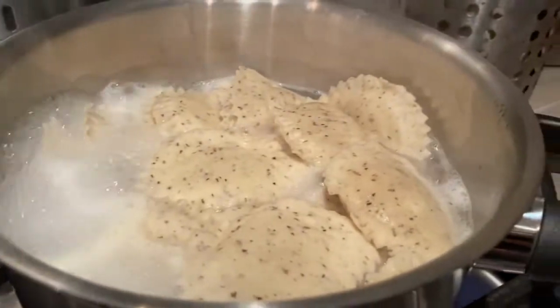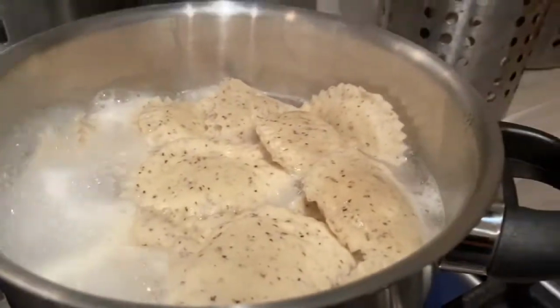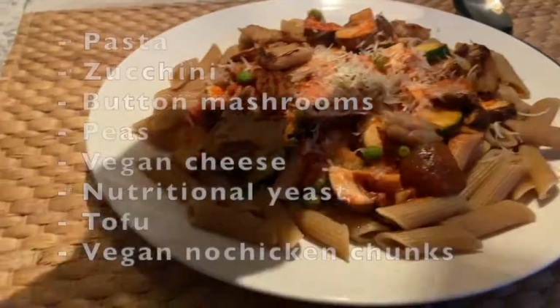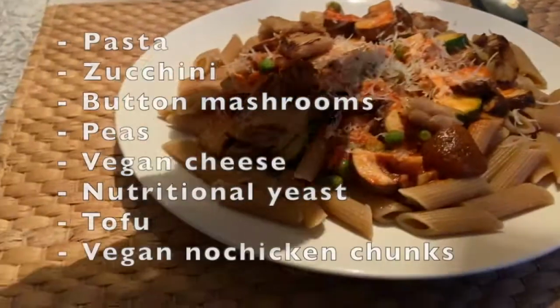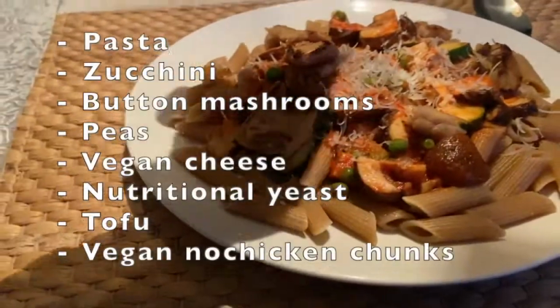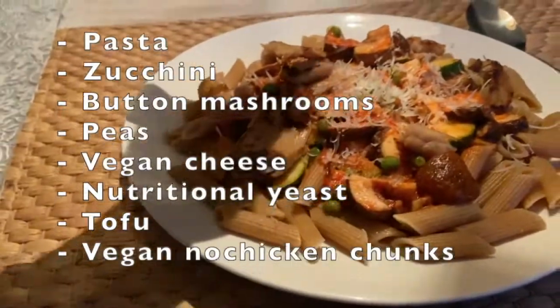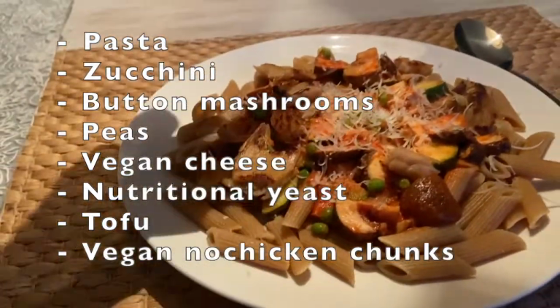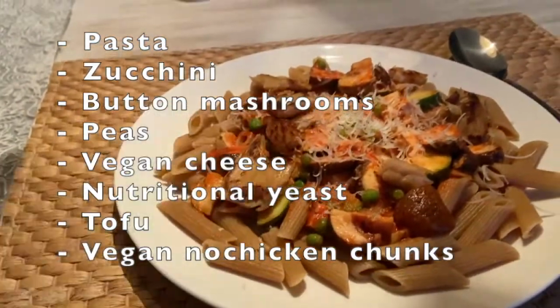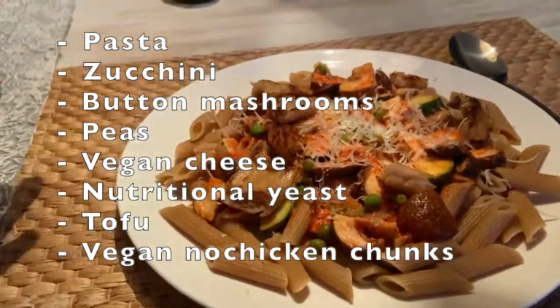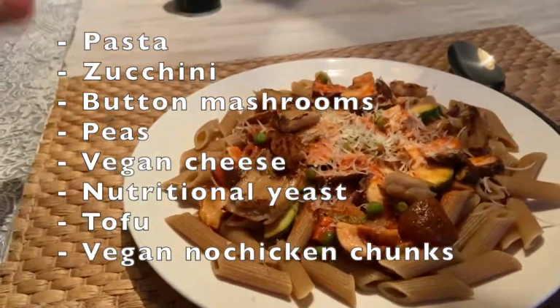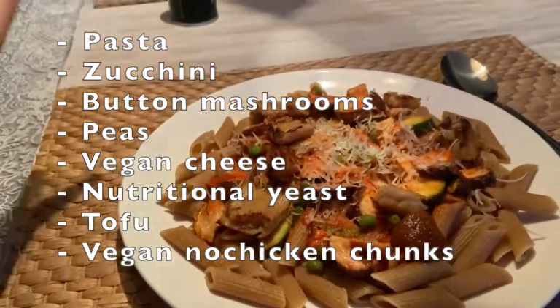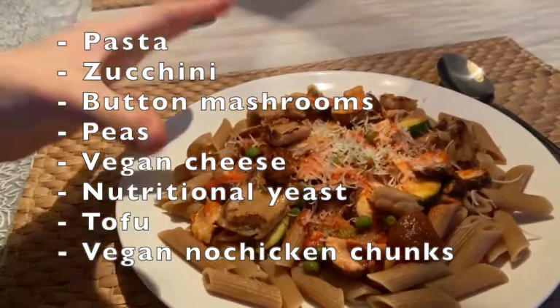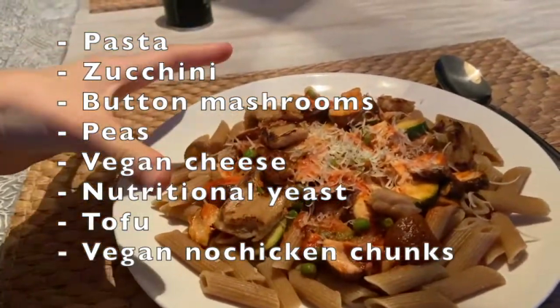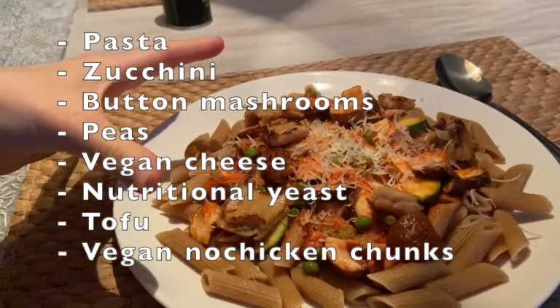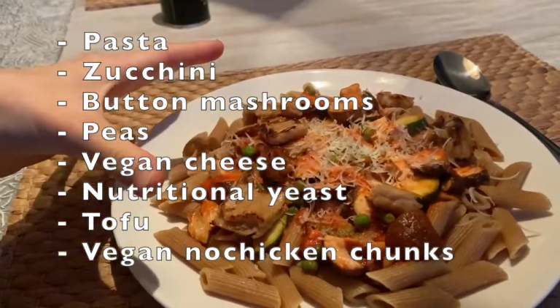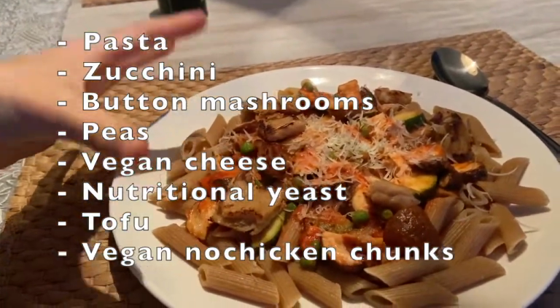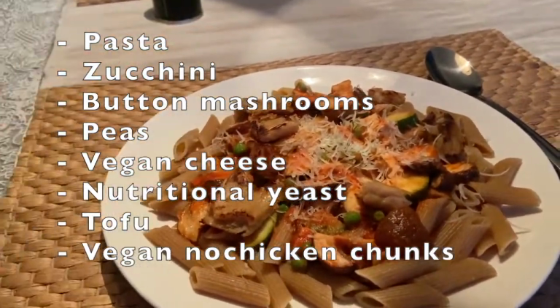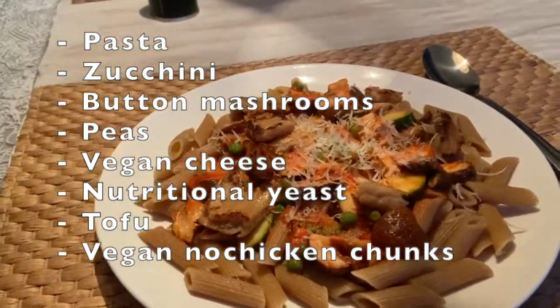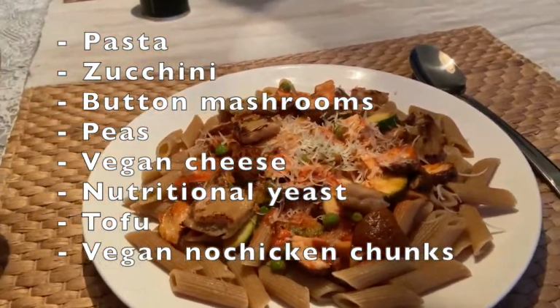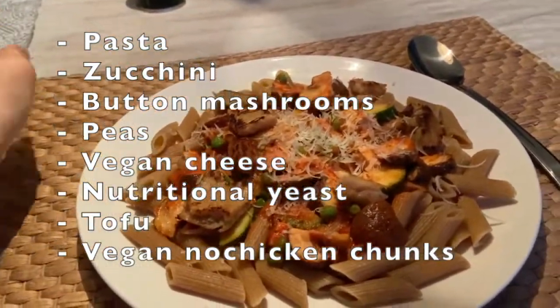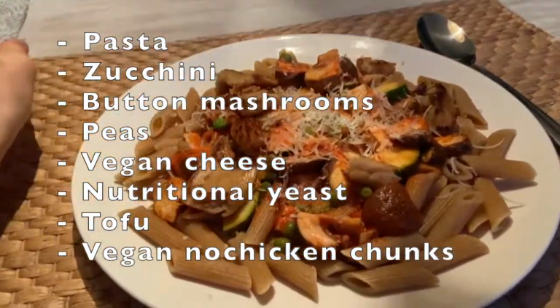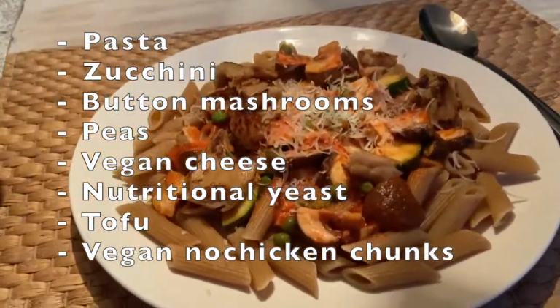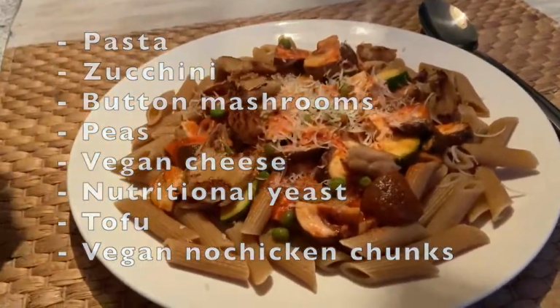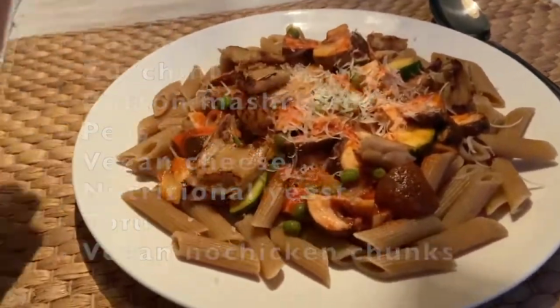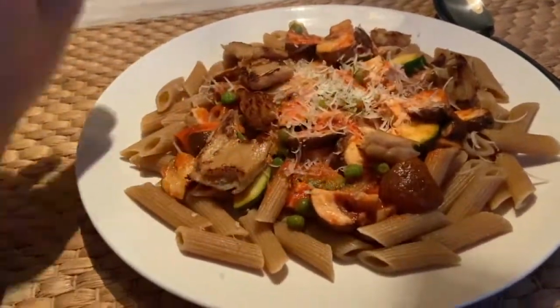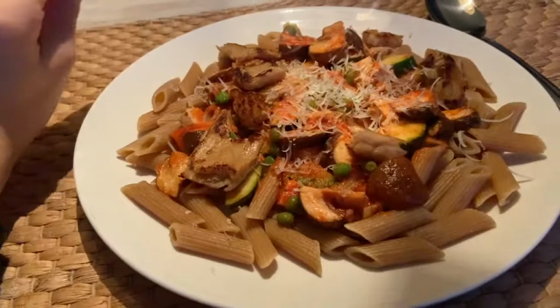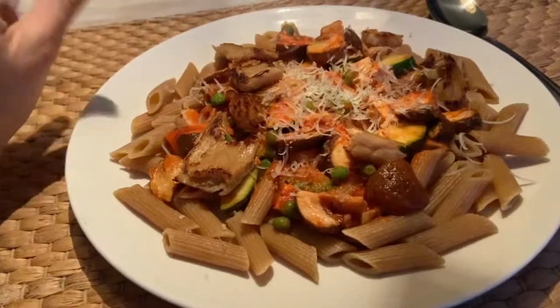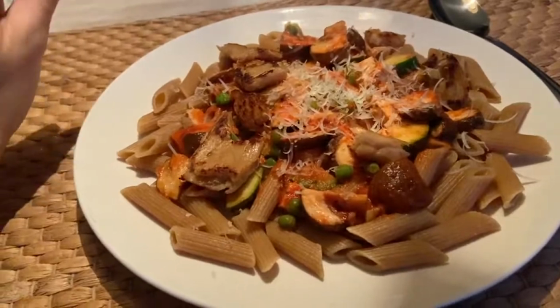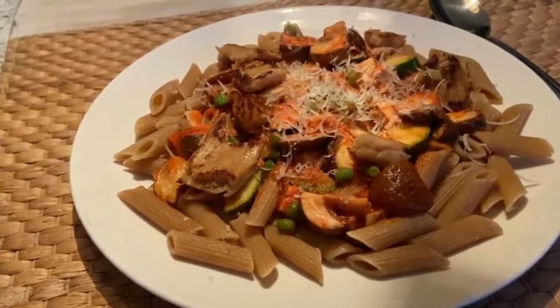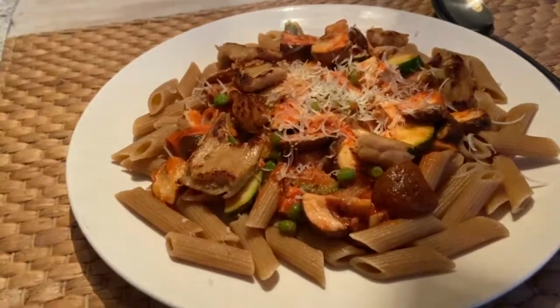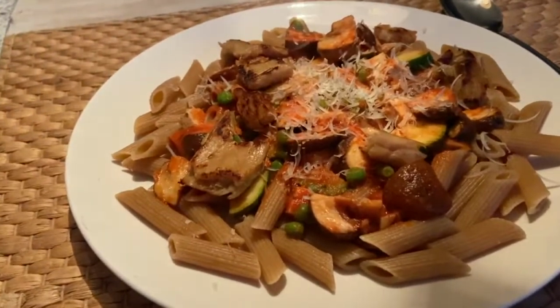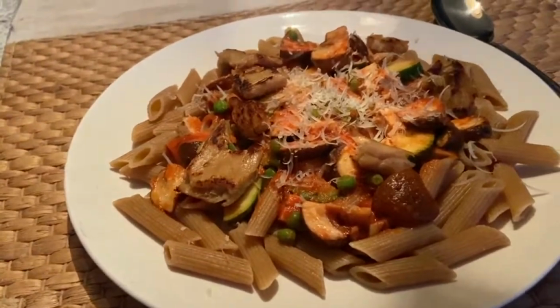Here's our lunch for today. It's a bit of a late lunch today, but yeah.